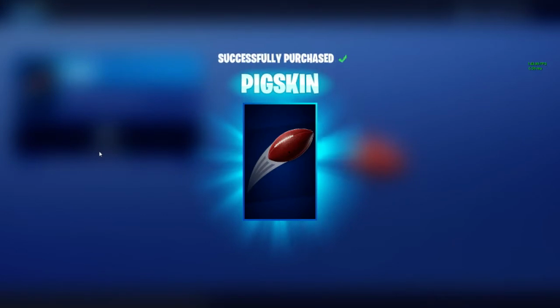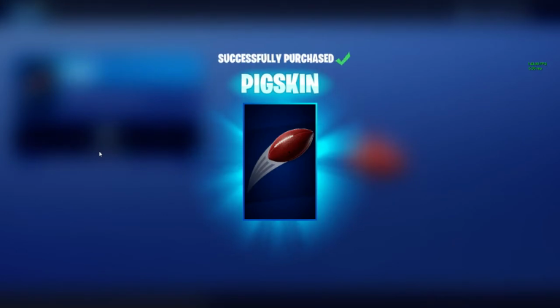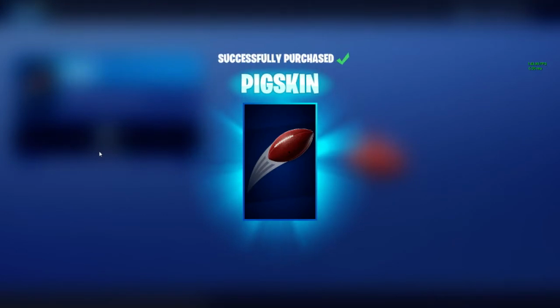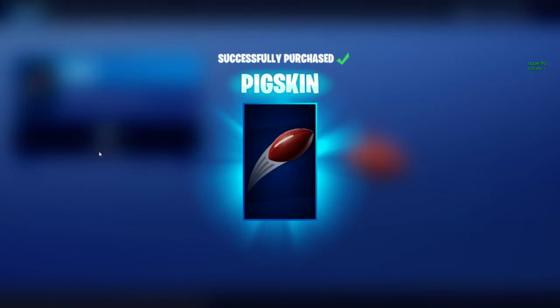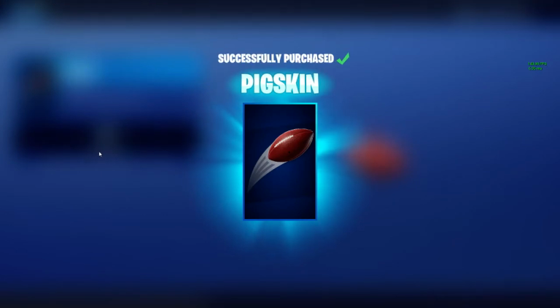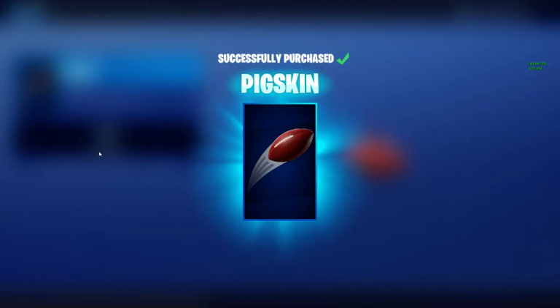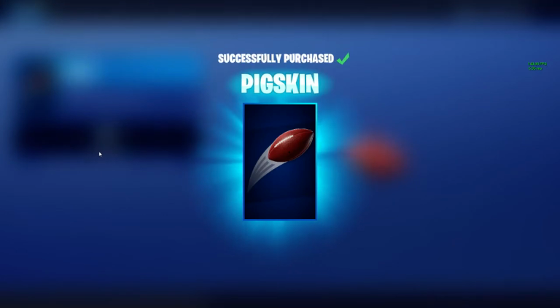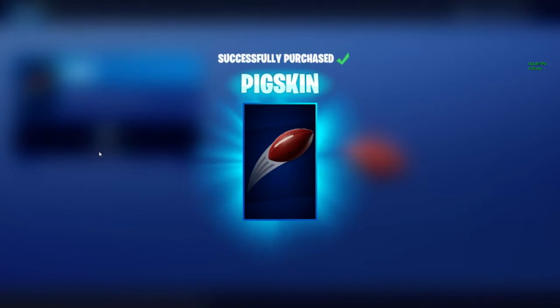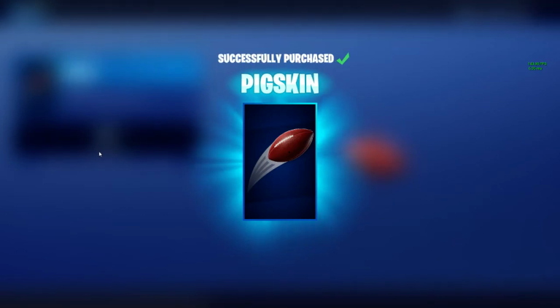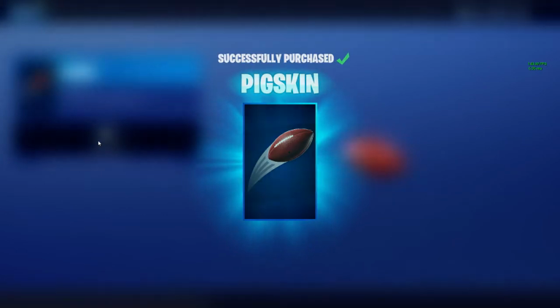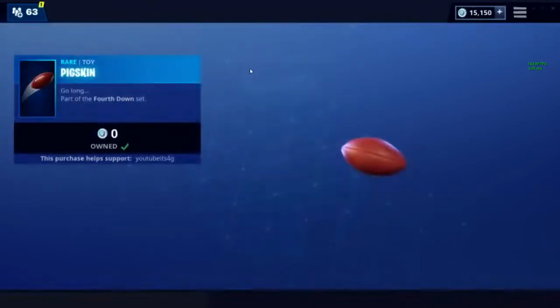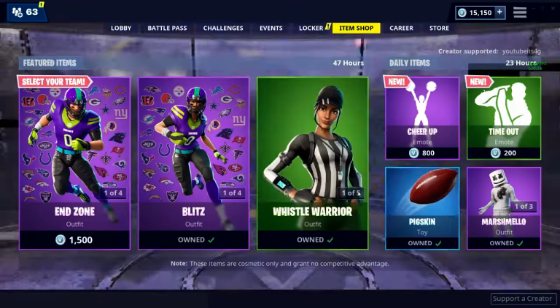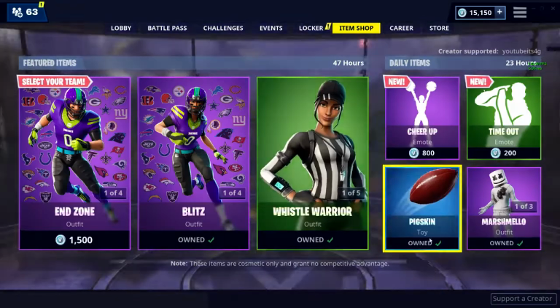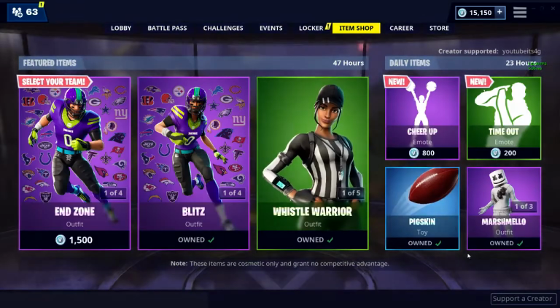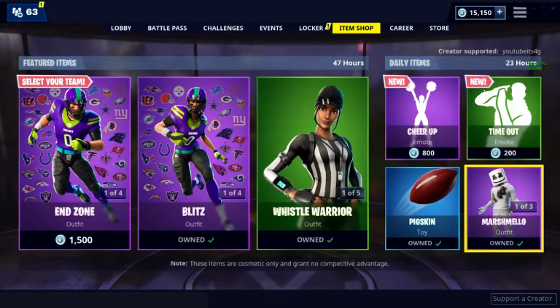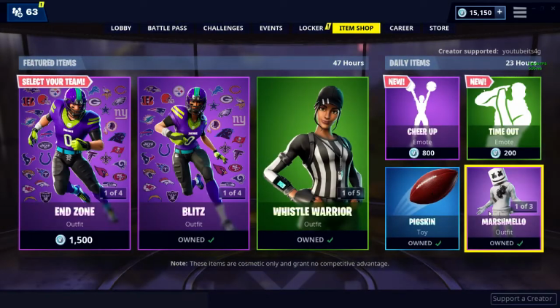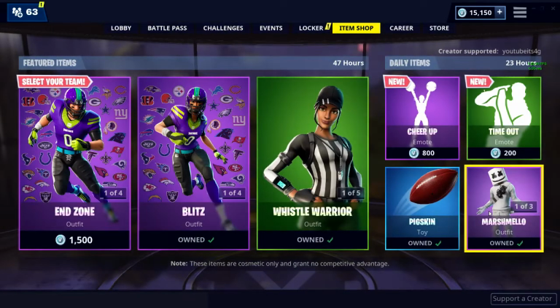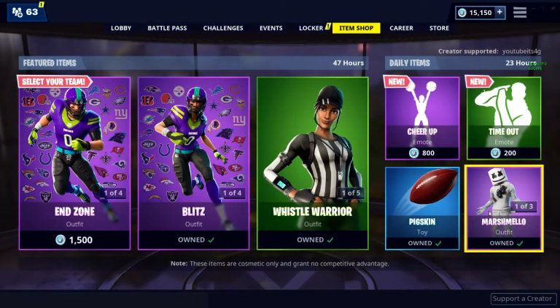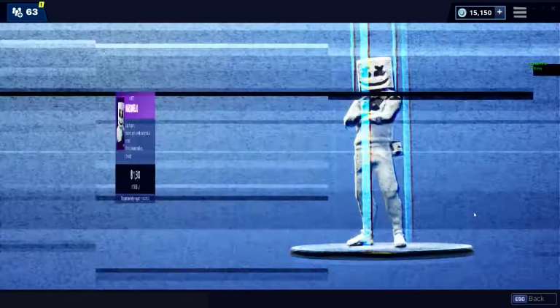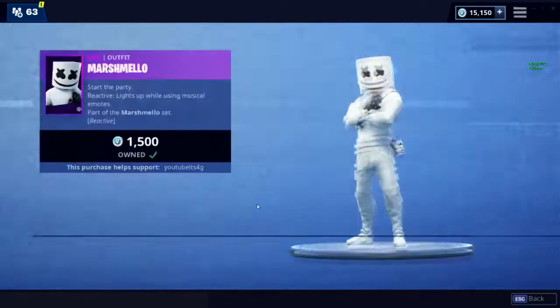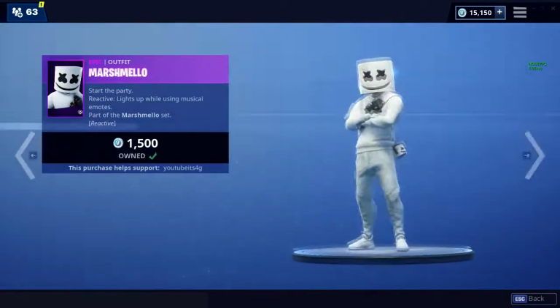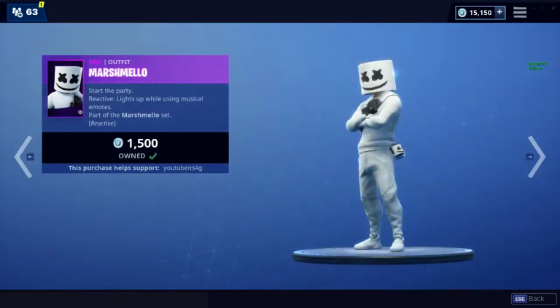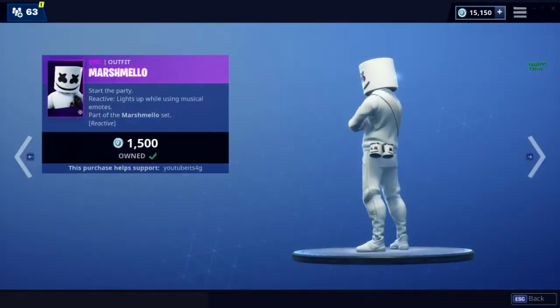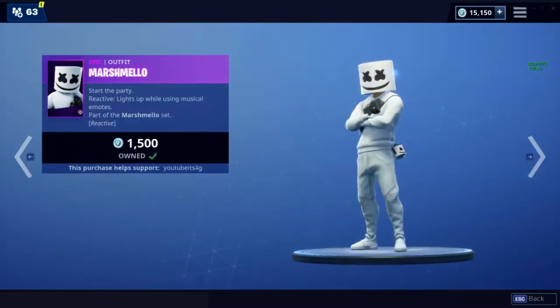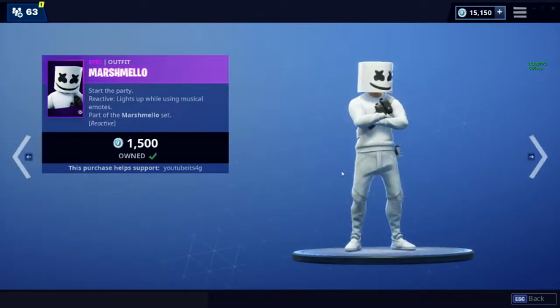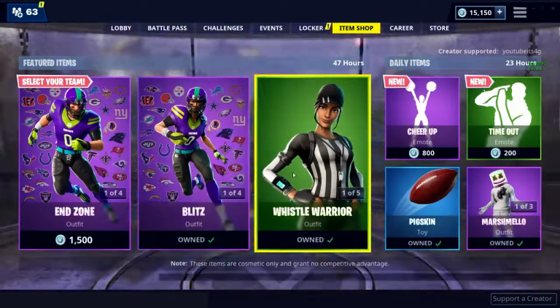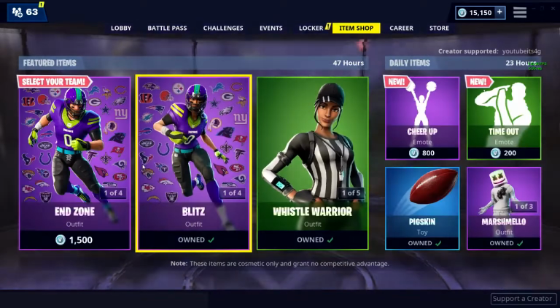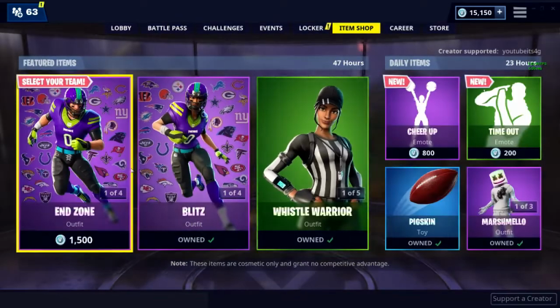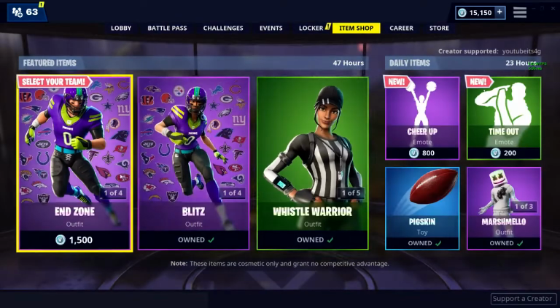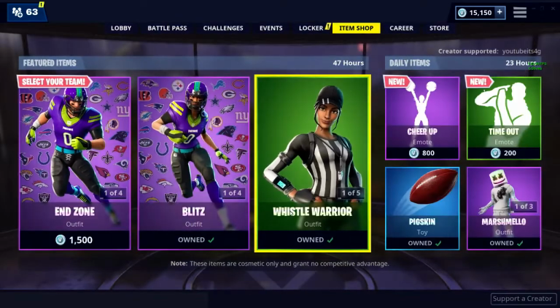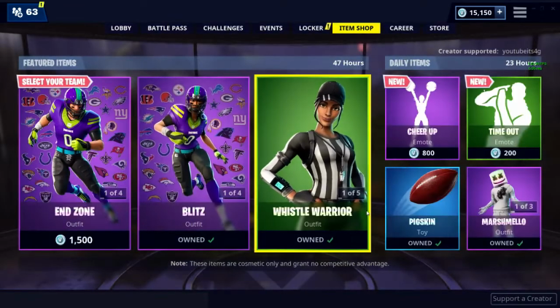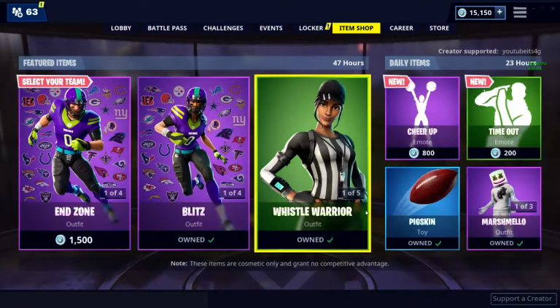Didn't even see that — that's pretty cool. We also have Marshmello still in the shop, which is still pretty cool.